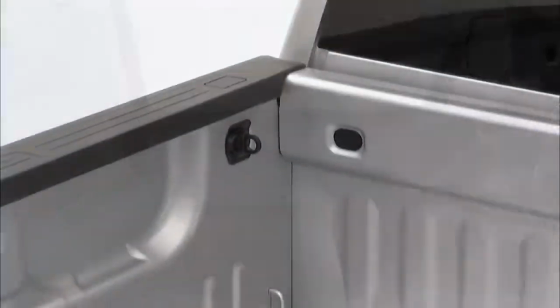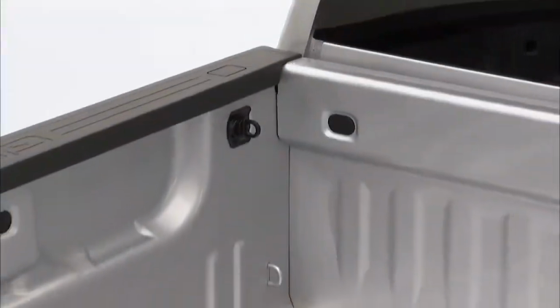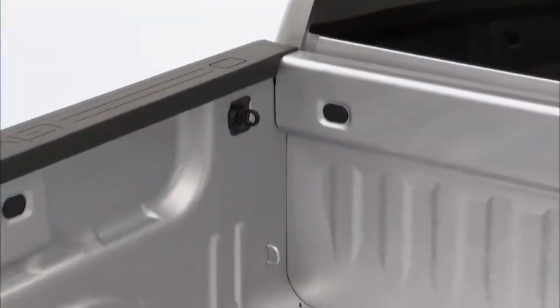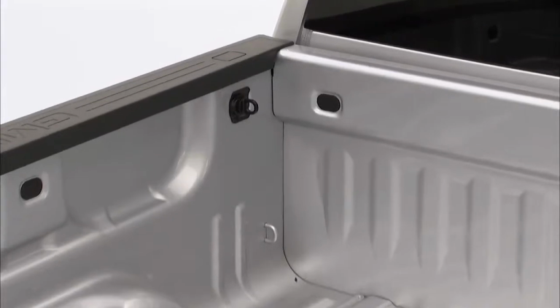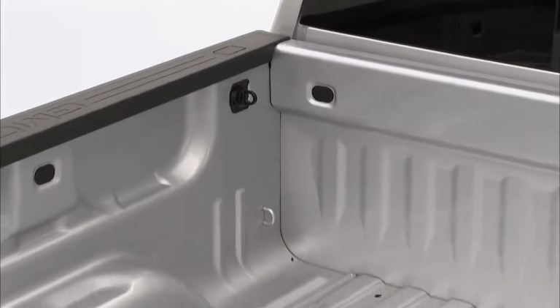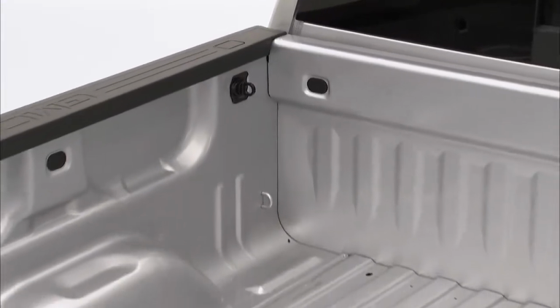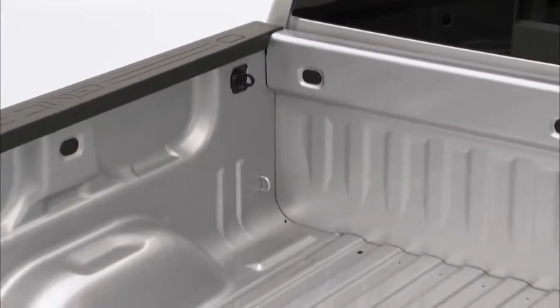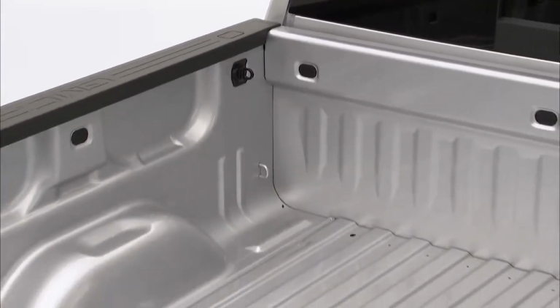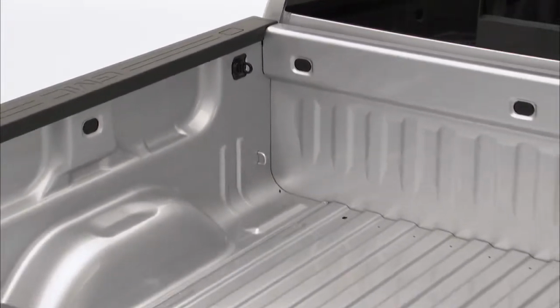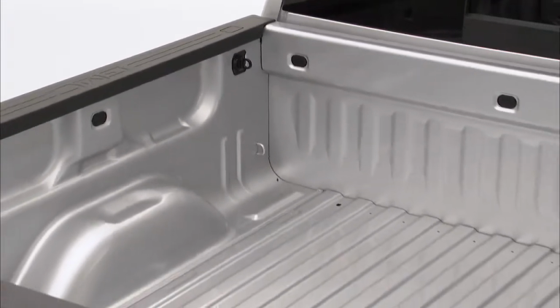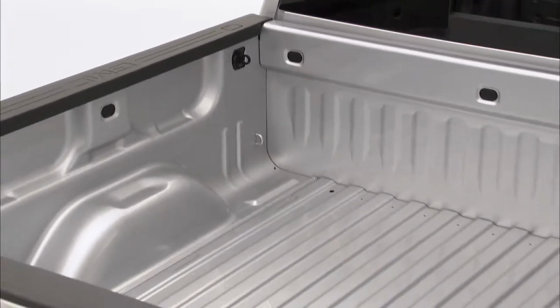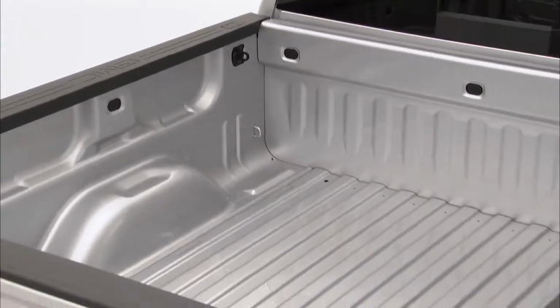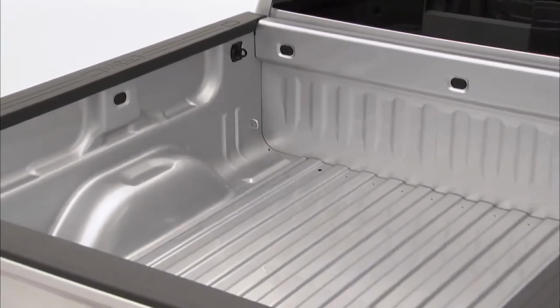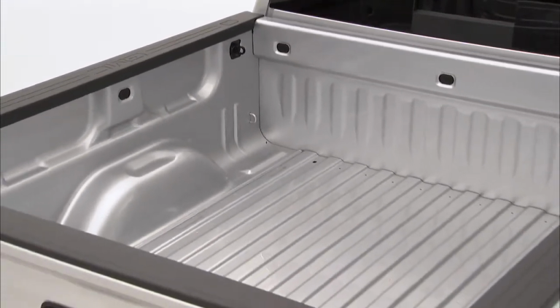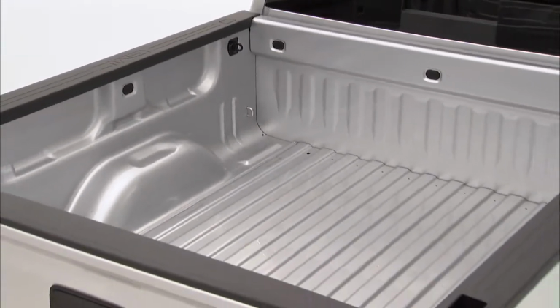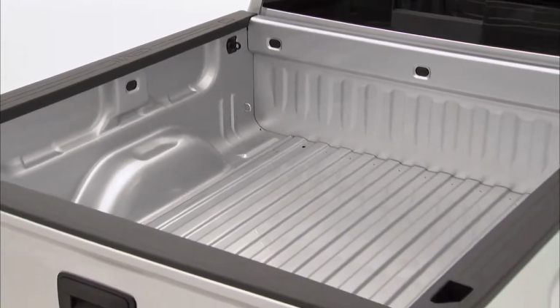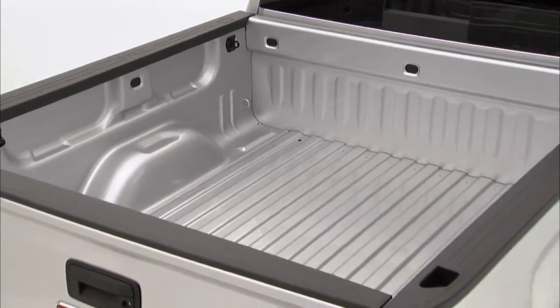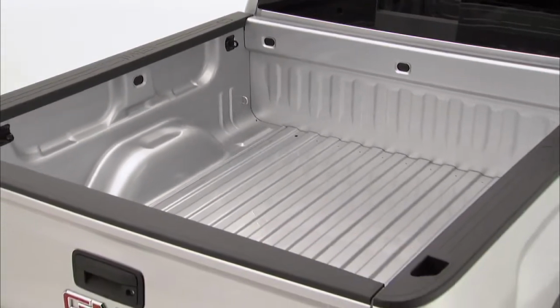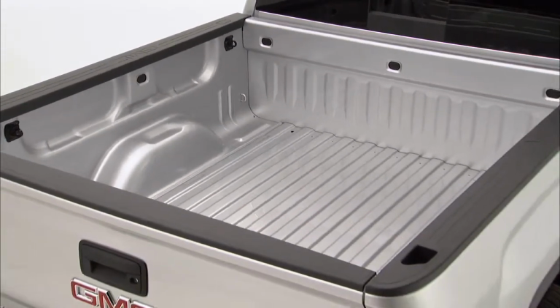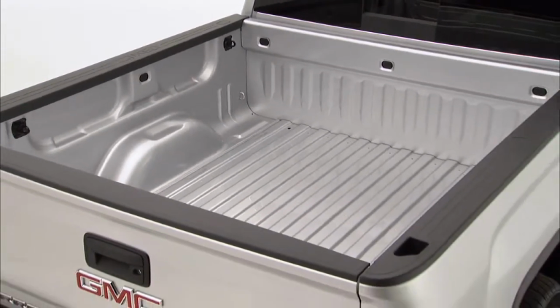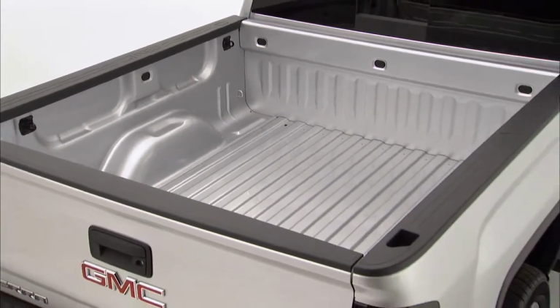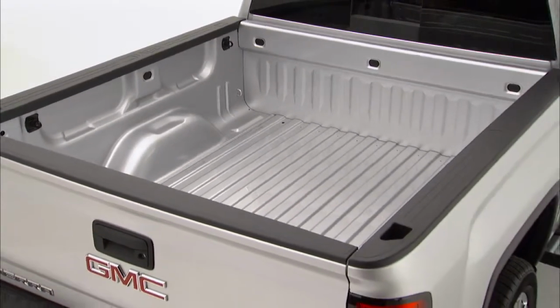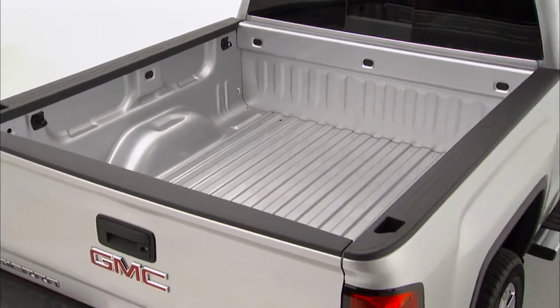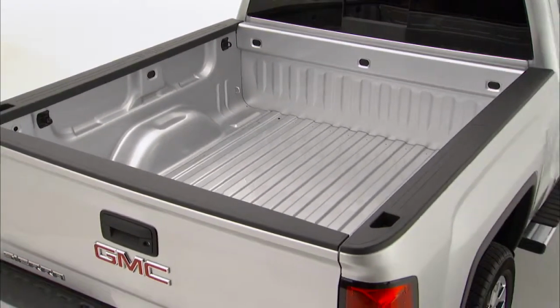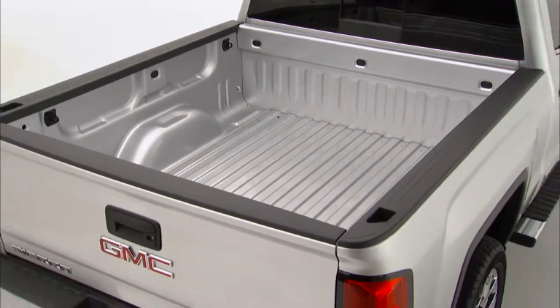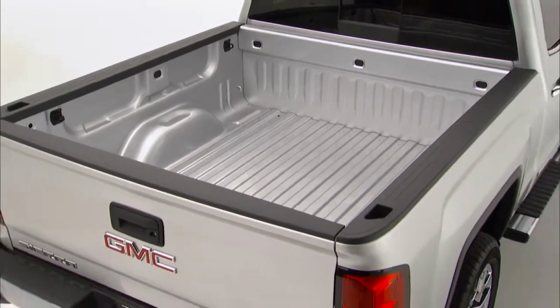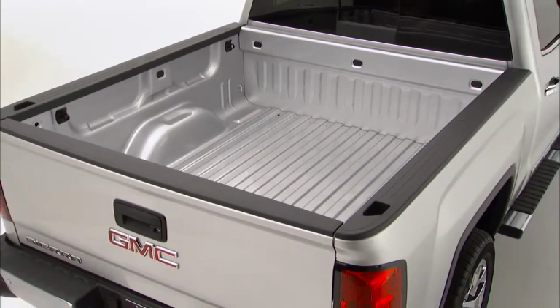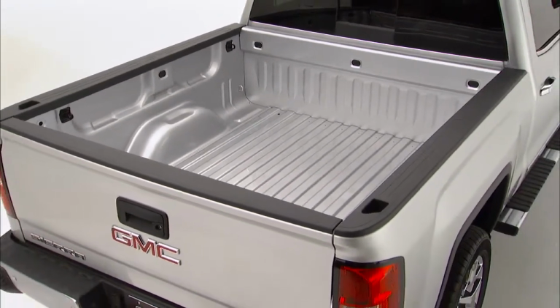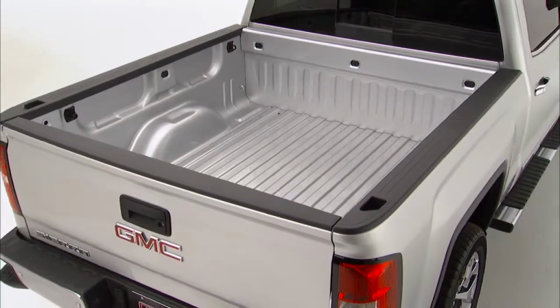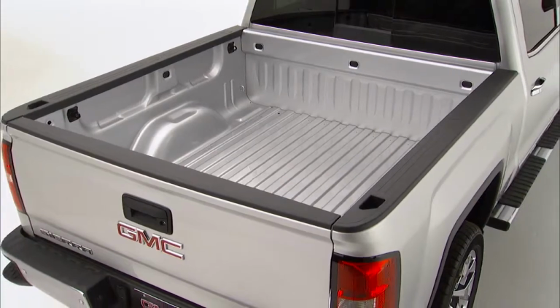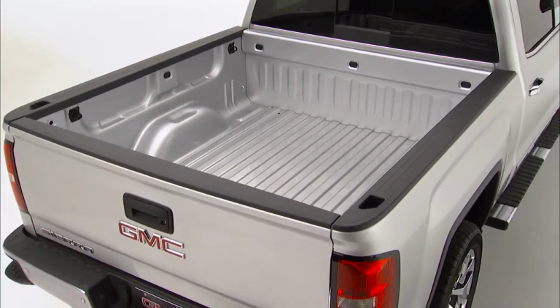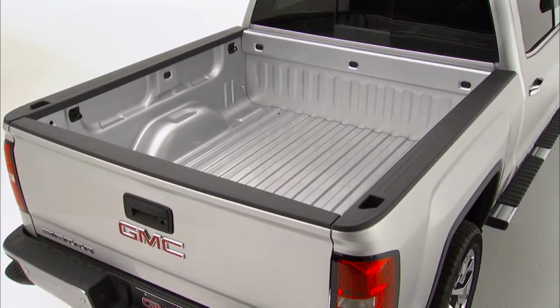Finally, Sierra's roll formed box is stronger, lighter and more durable than the stamped steel used by many competitors.